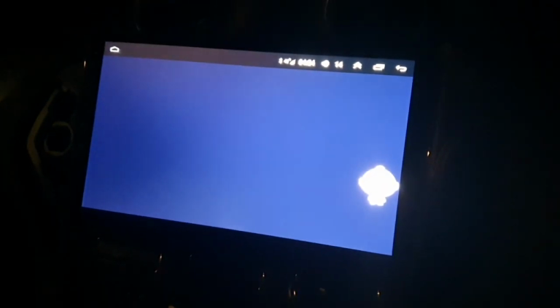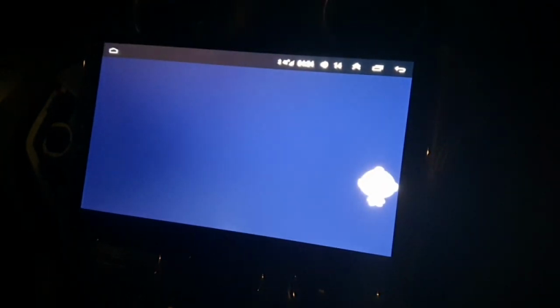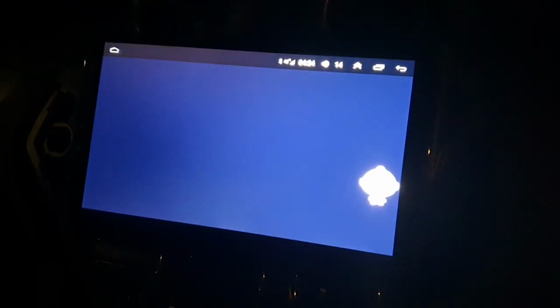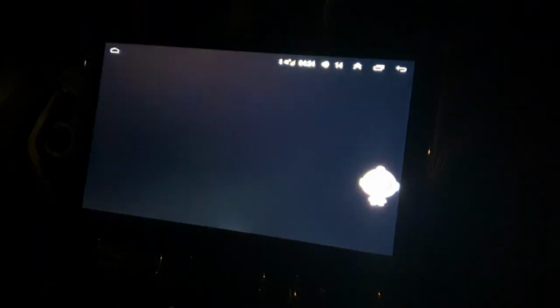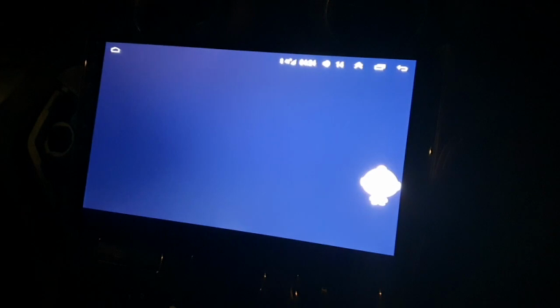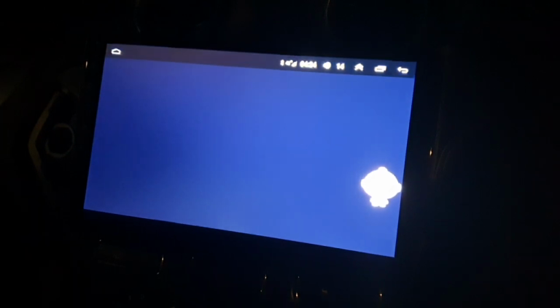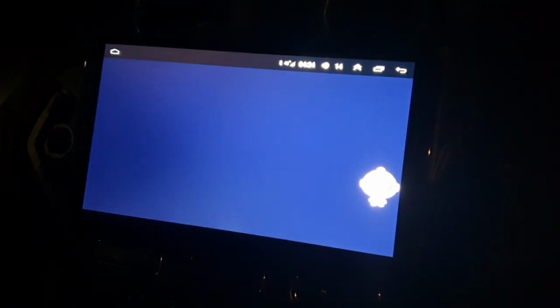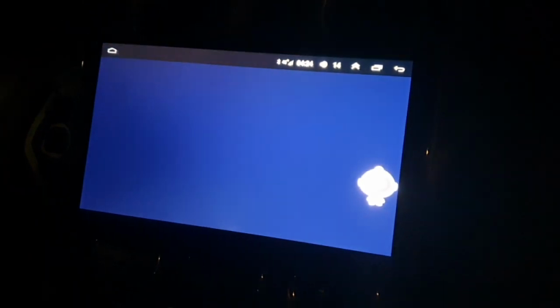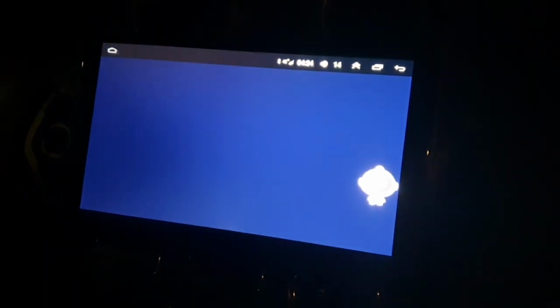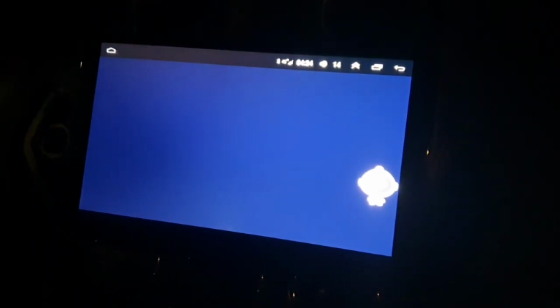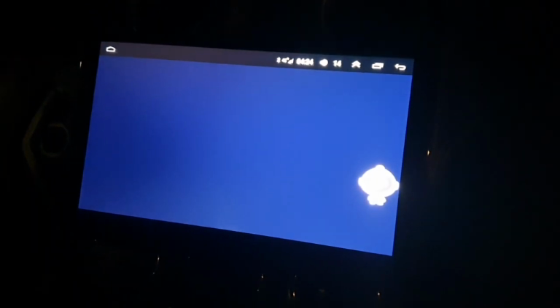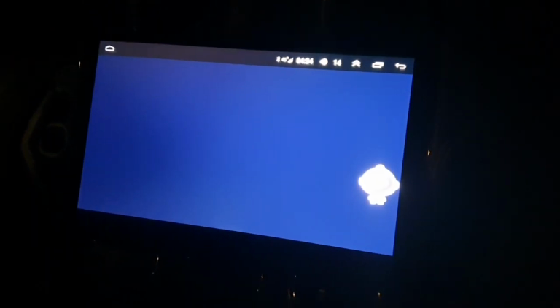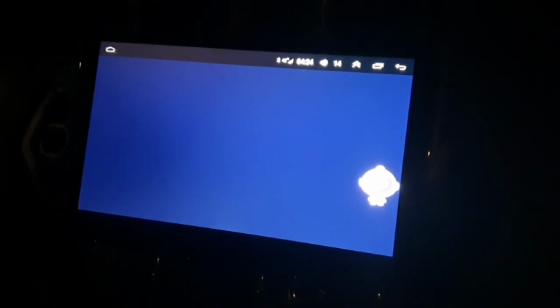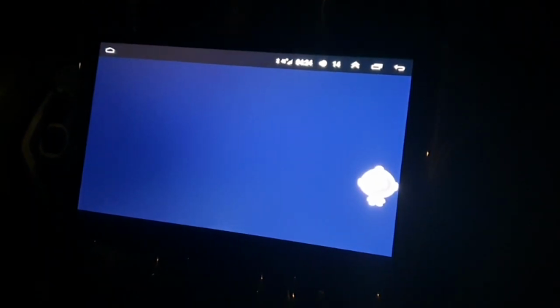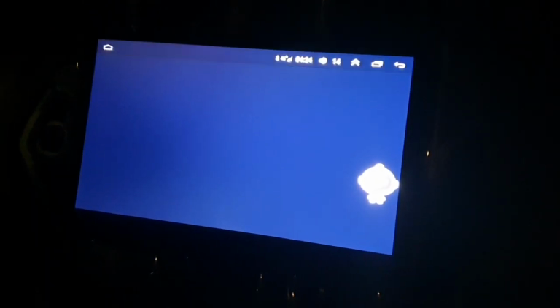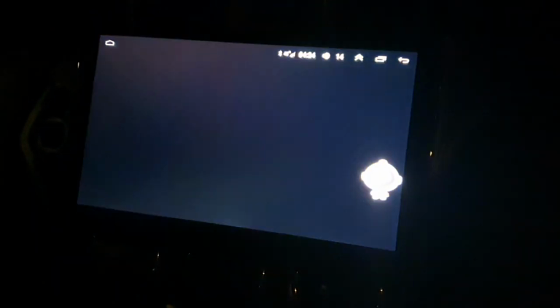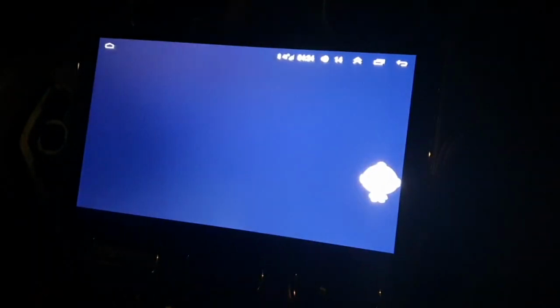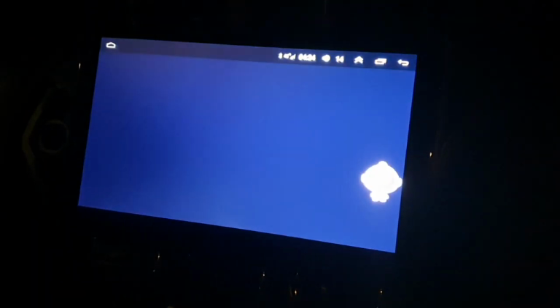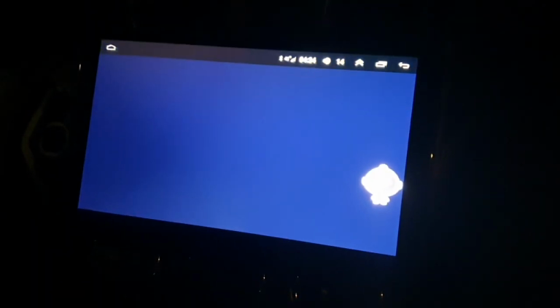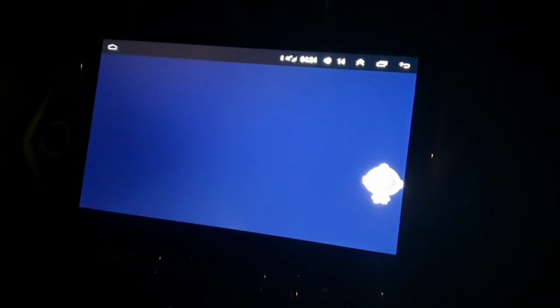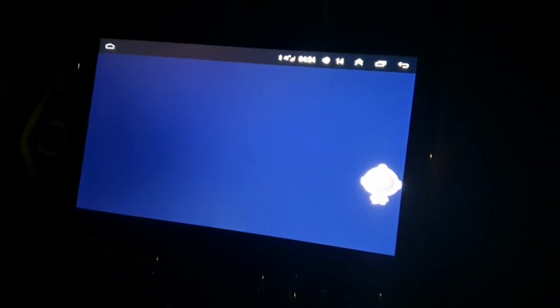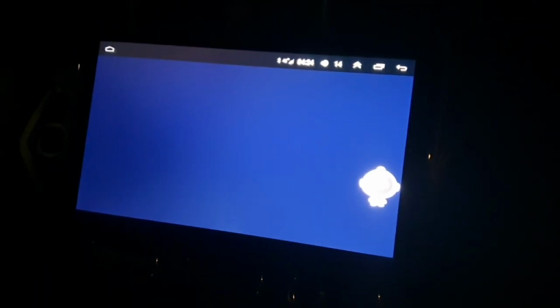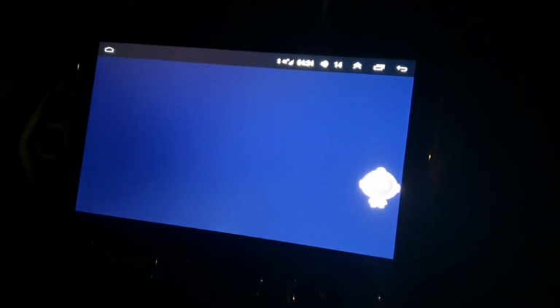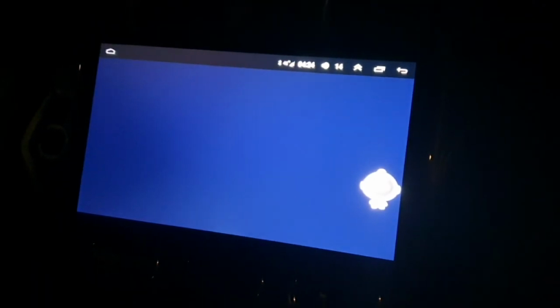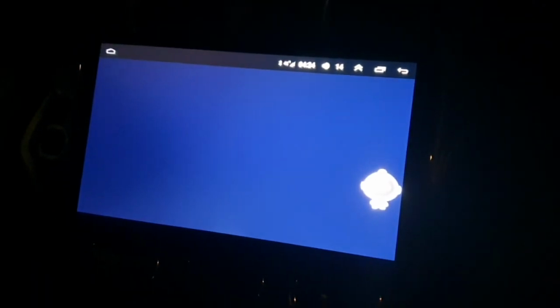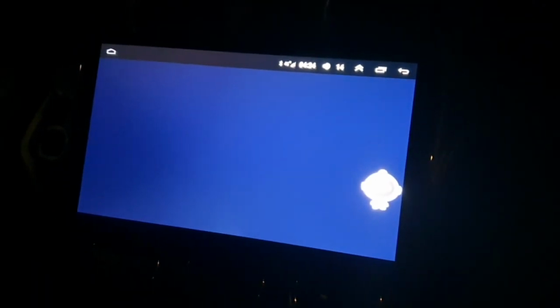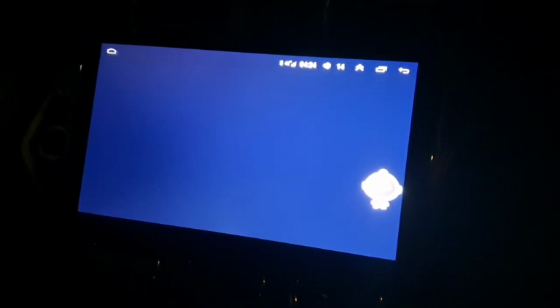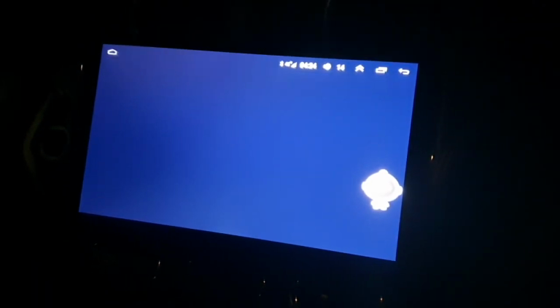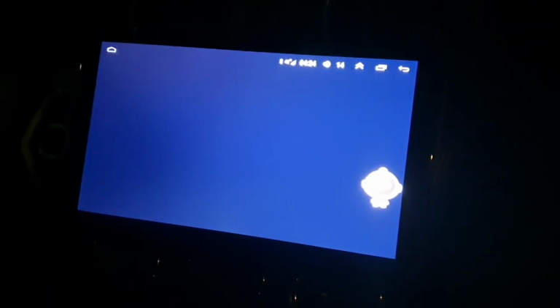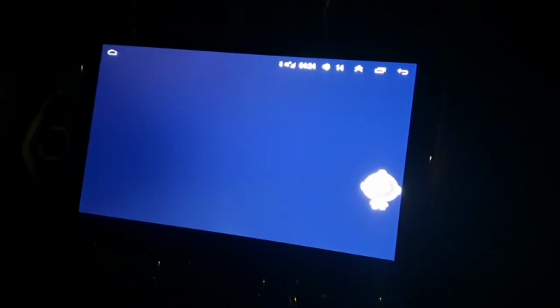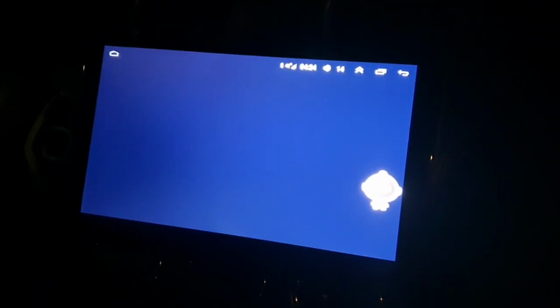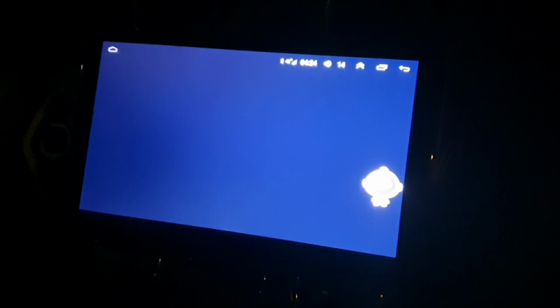This is what it does when I turn it on — it boots up to this with it flashing a little bit.